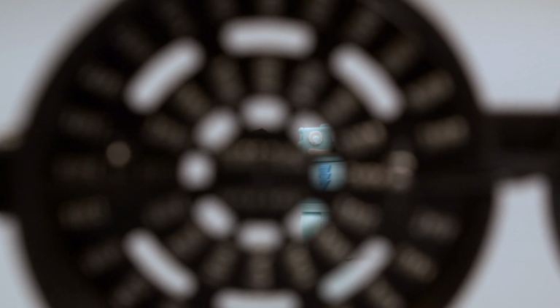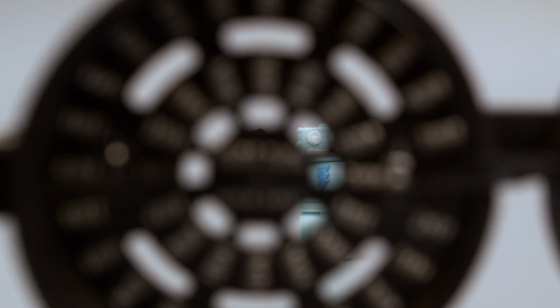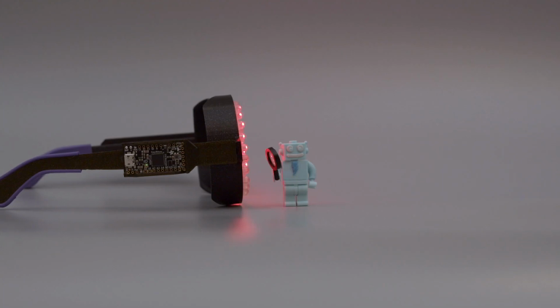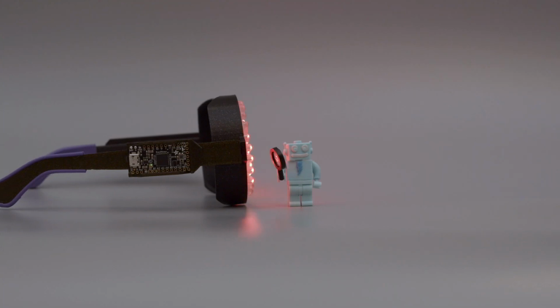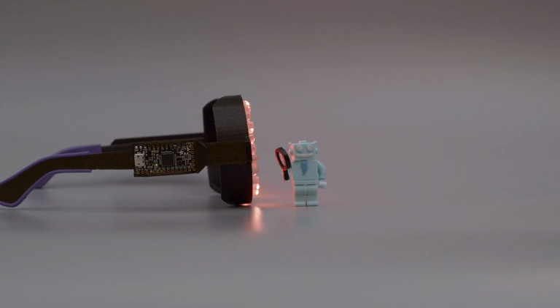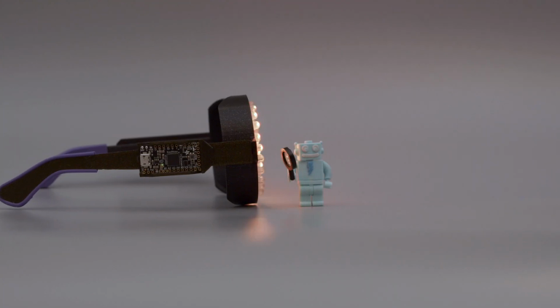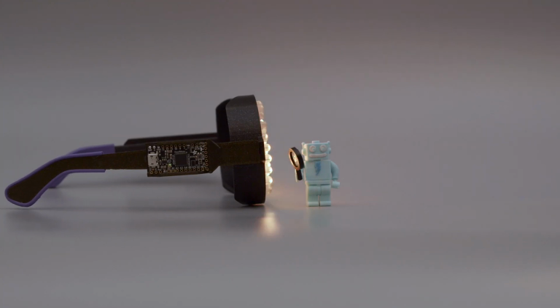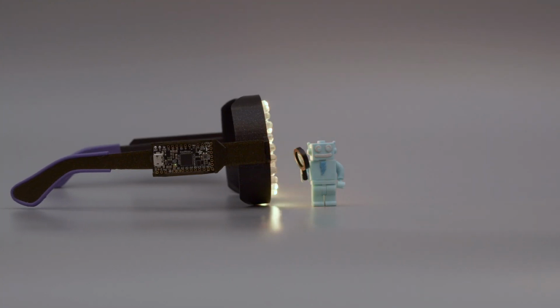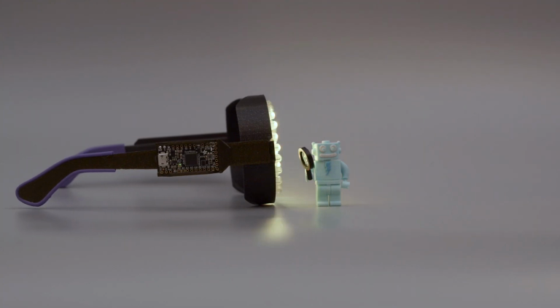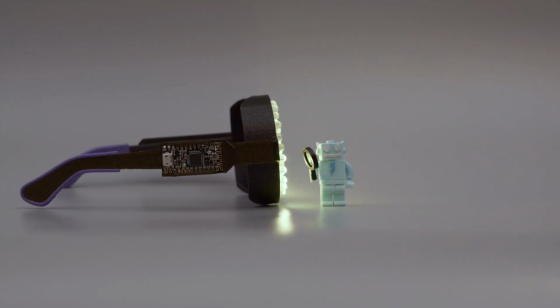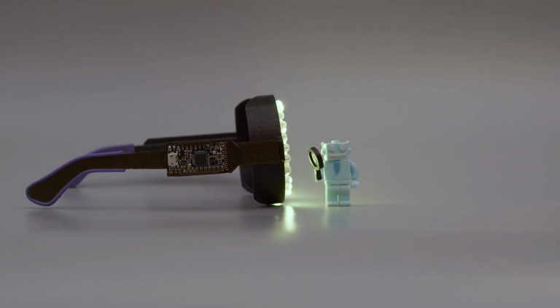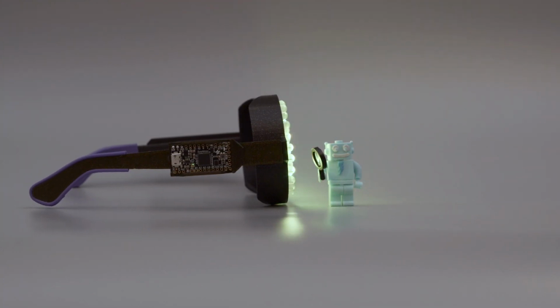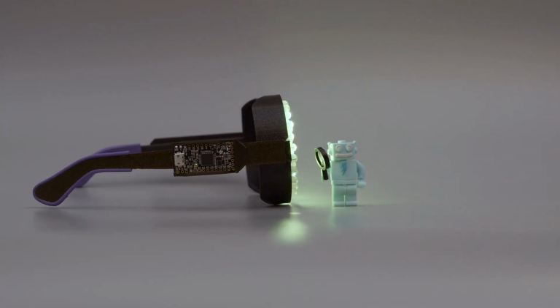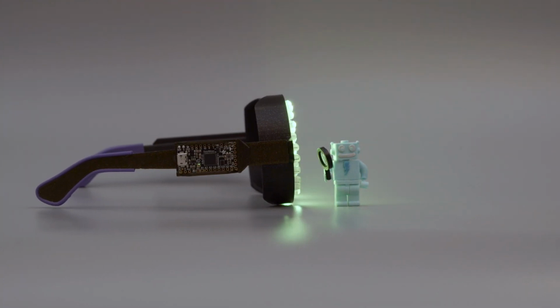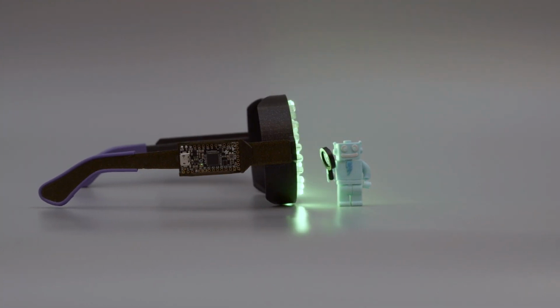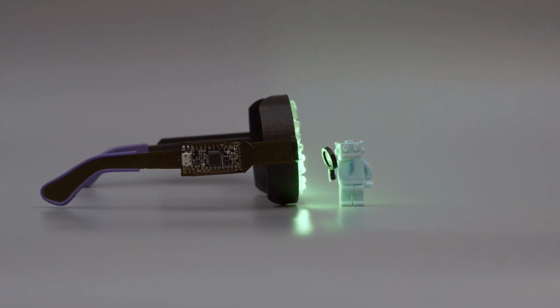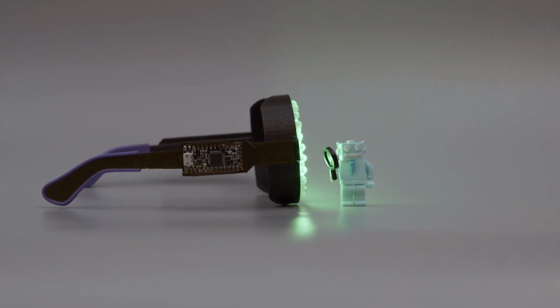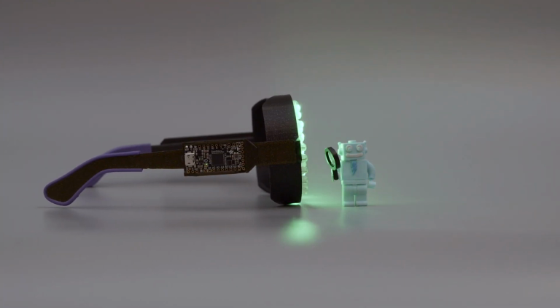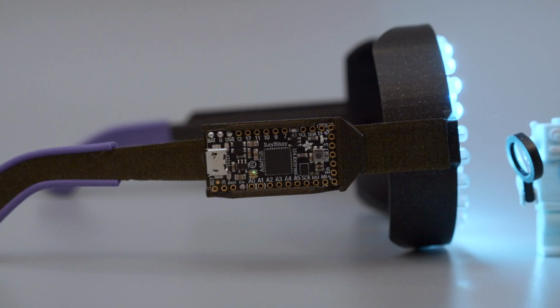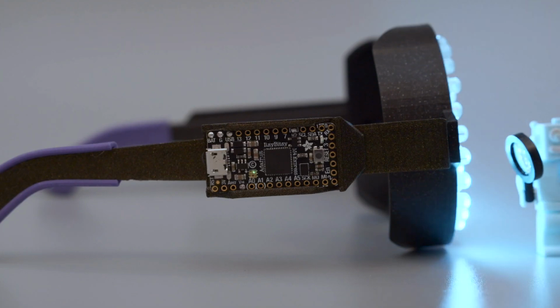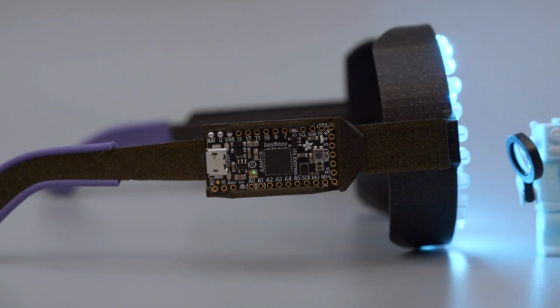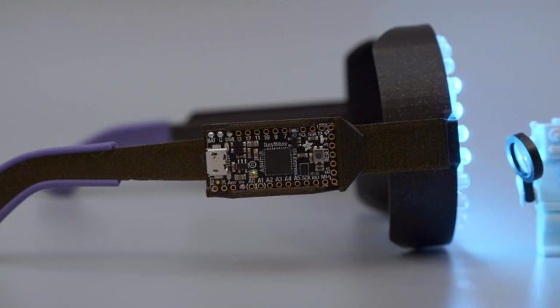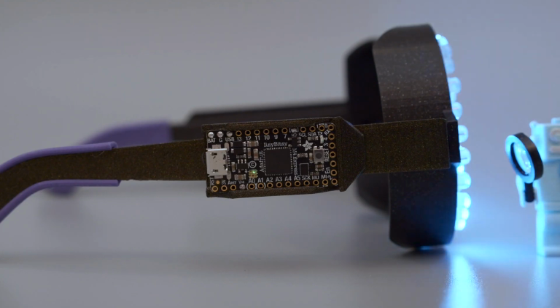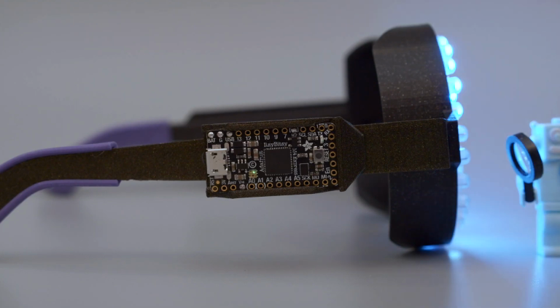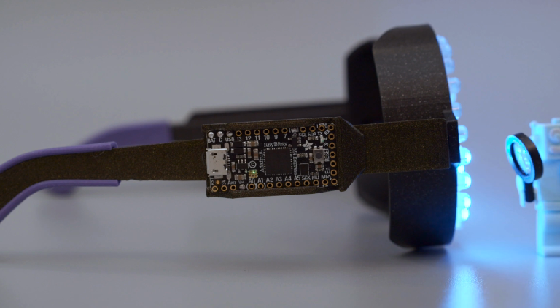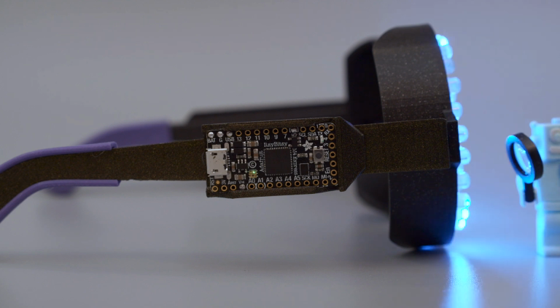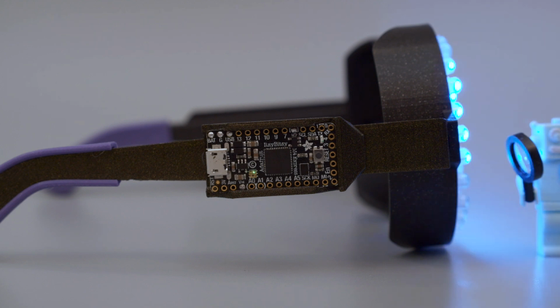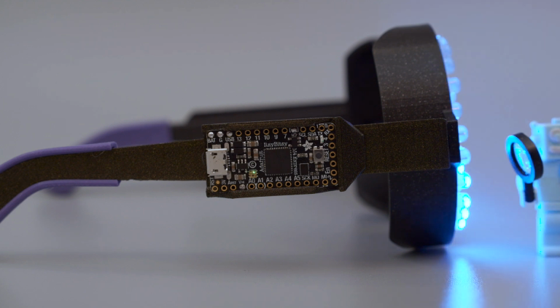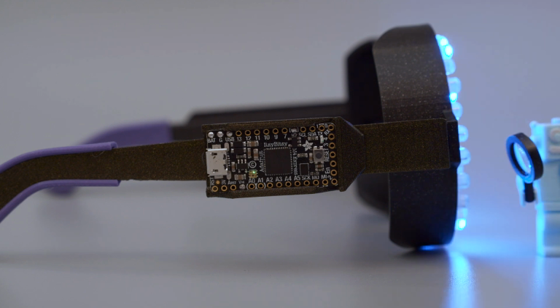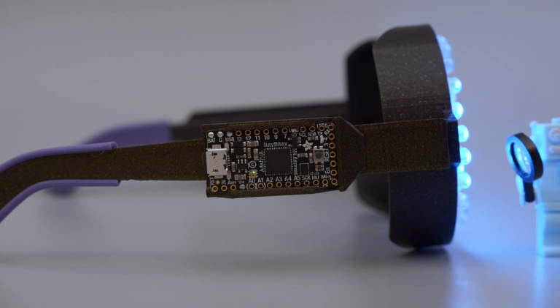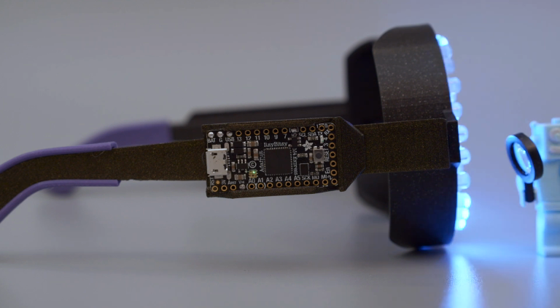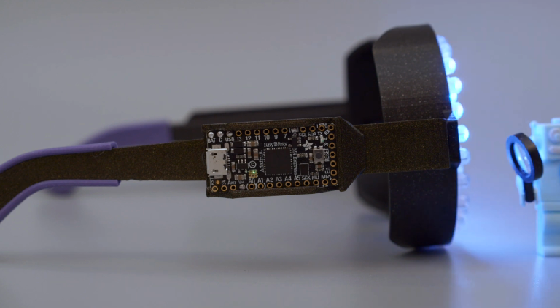We're using the Itsy Bitsy M4 because it's got a fast chipset, pretty small size, and it has CircuitPython support.